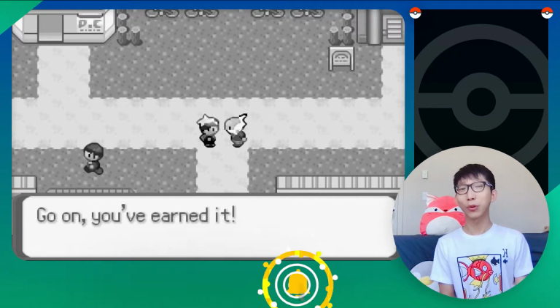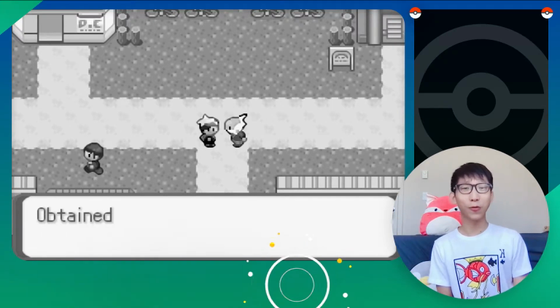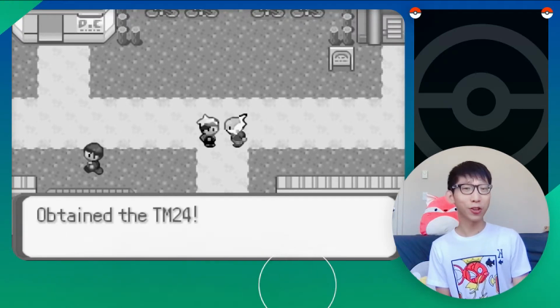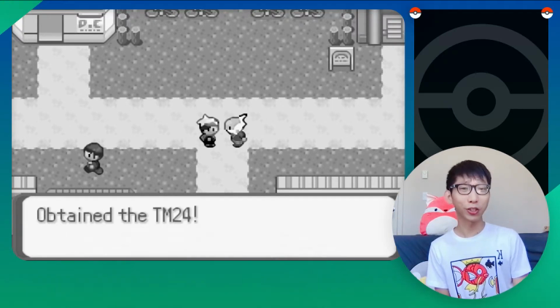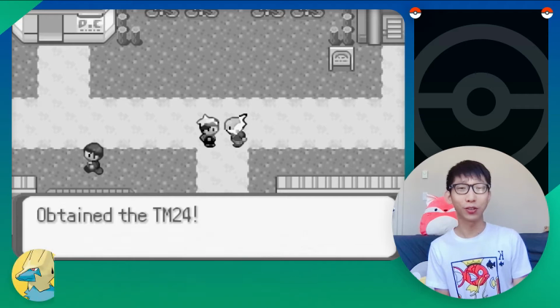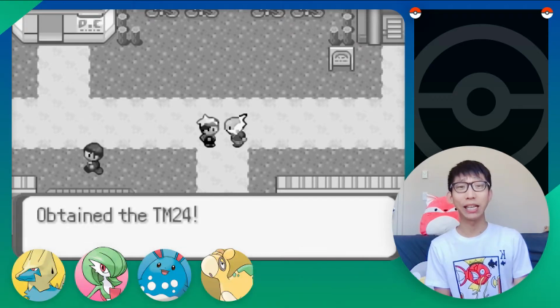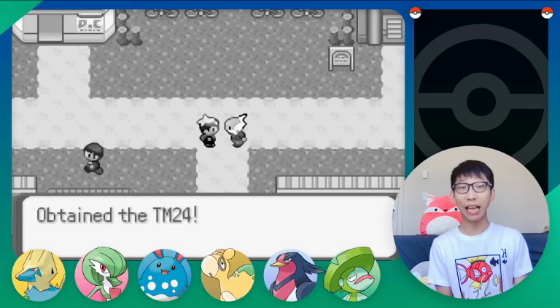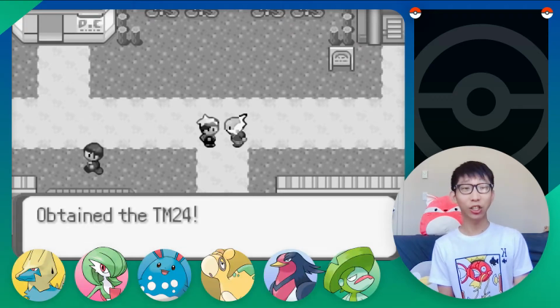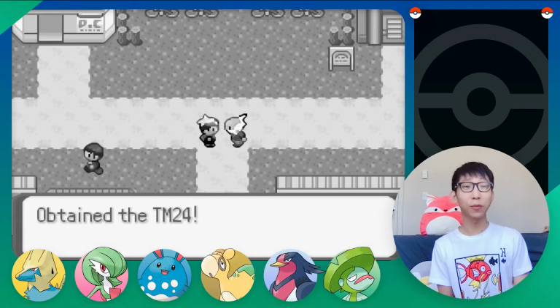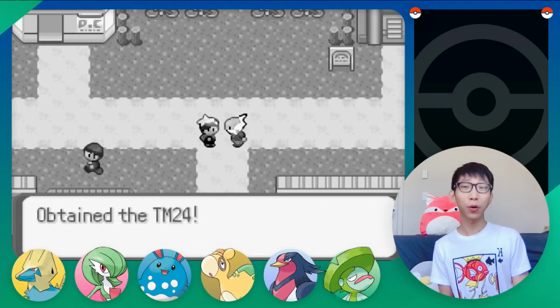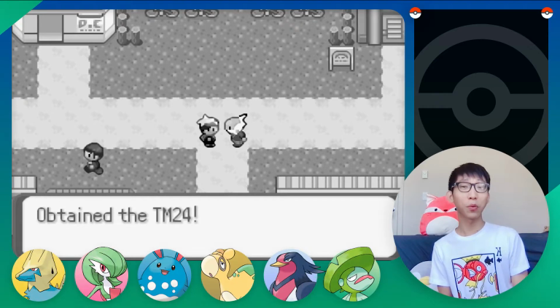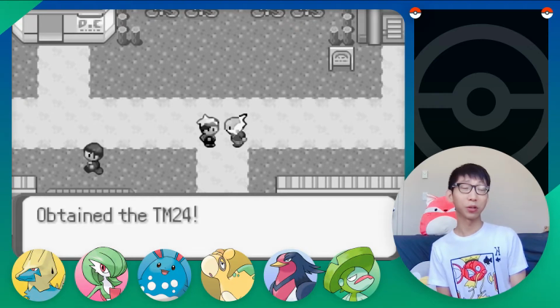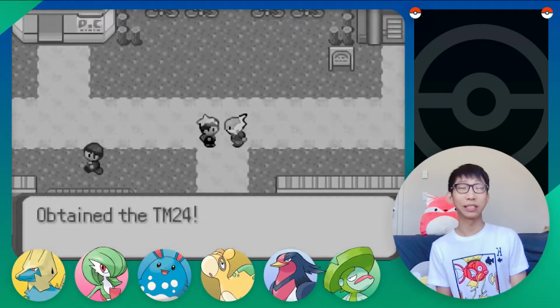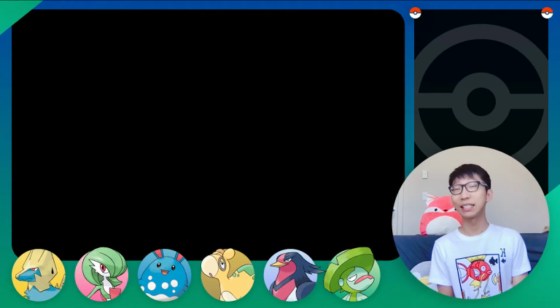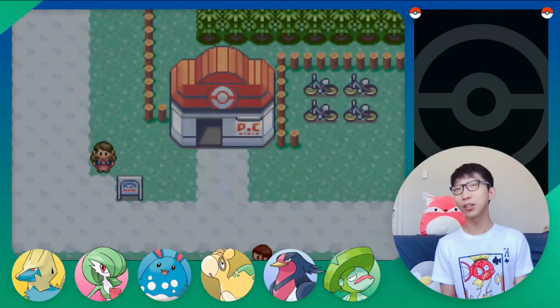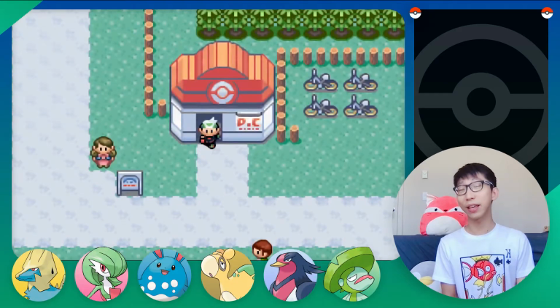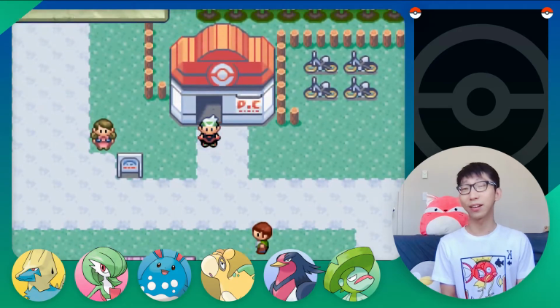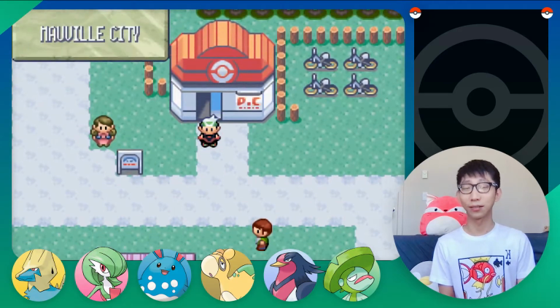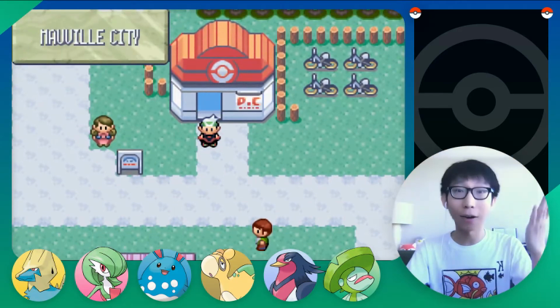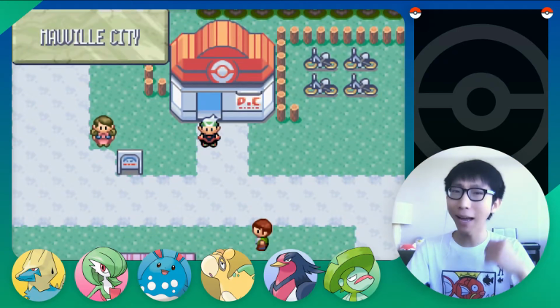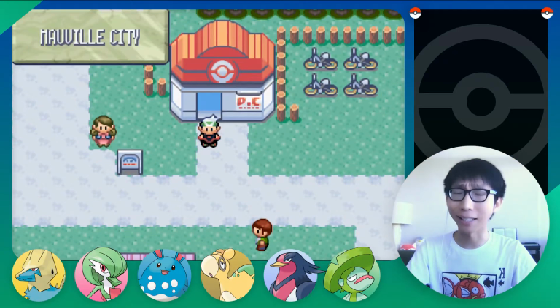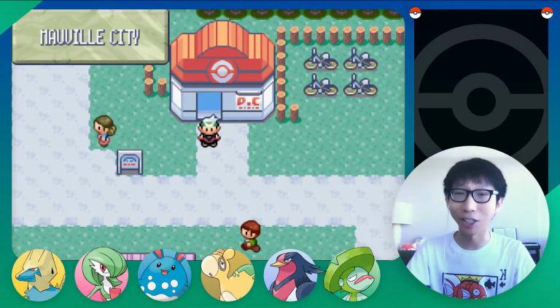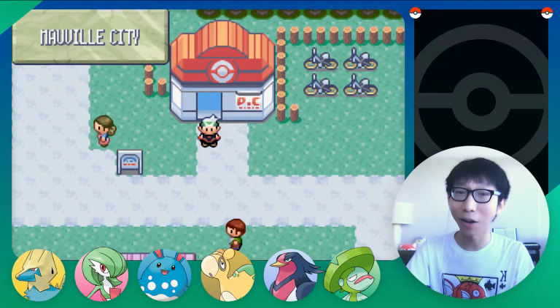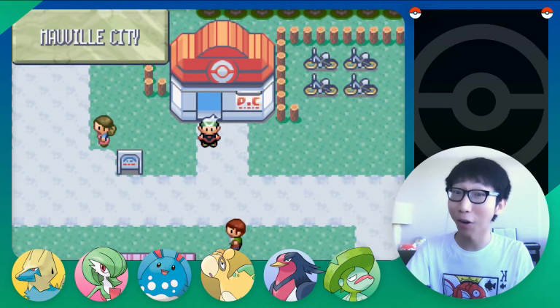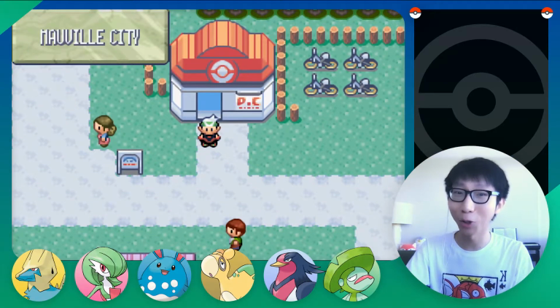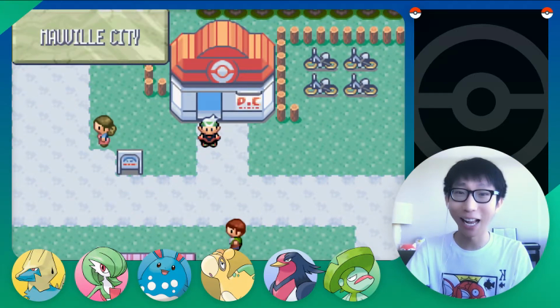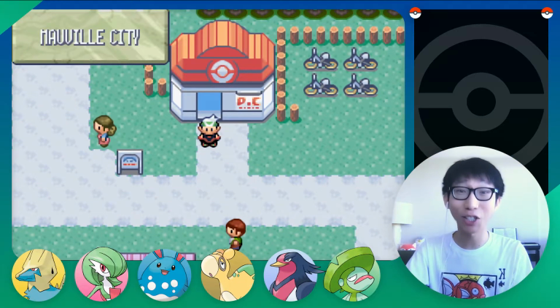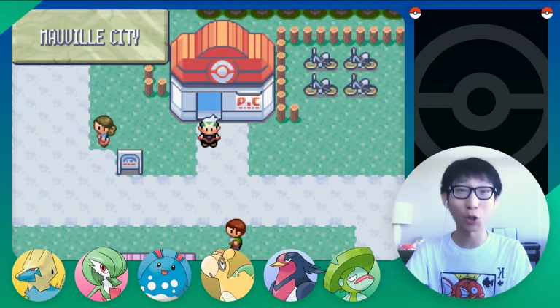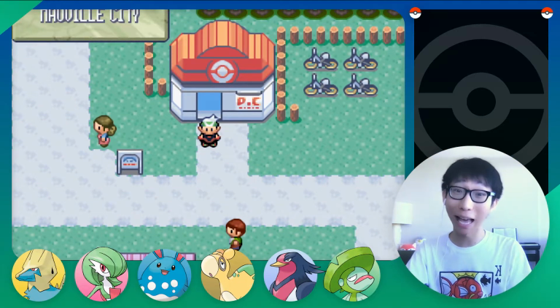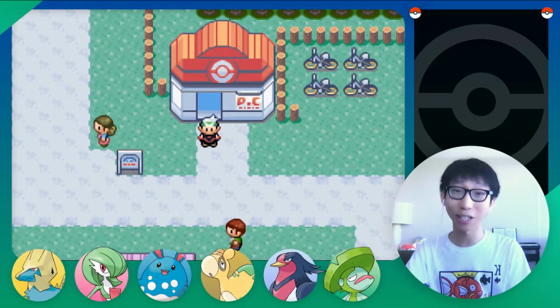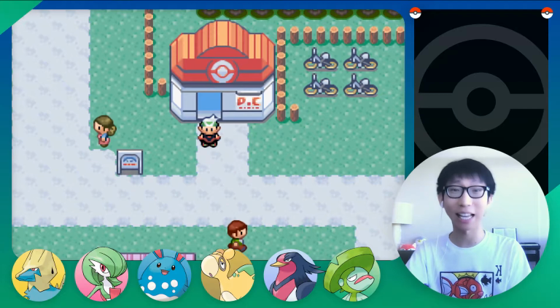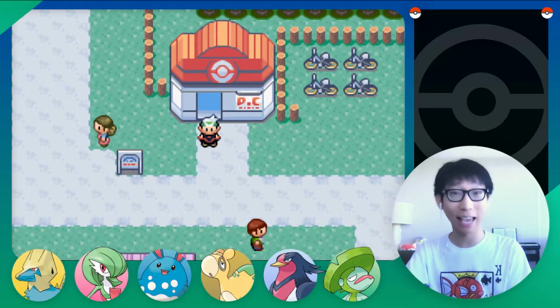Without further ado, let's enter the Pokémon world. Today we are going to challenge the Trick House again. Remember last time we bumped into the house and figured out the Trick Master has once again installed everything so it can be challenged.